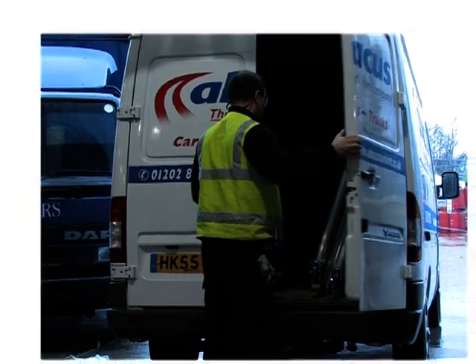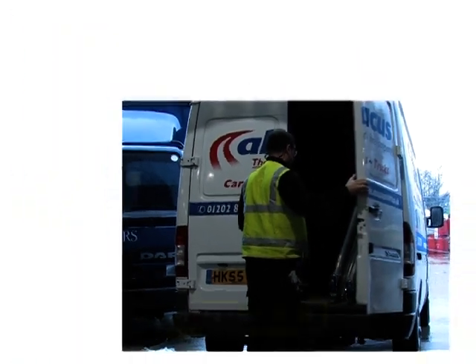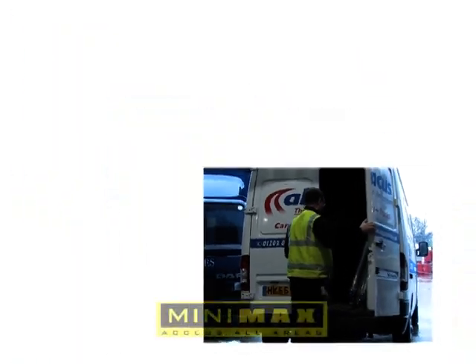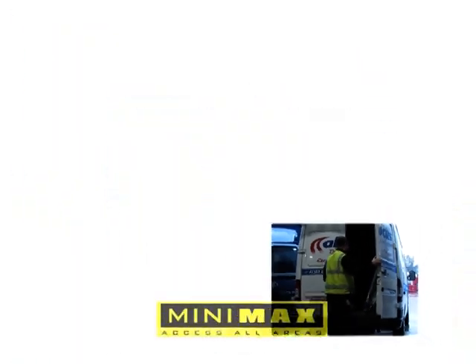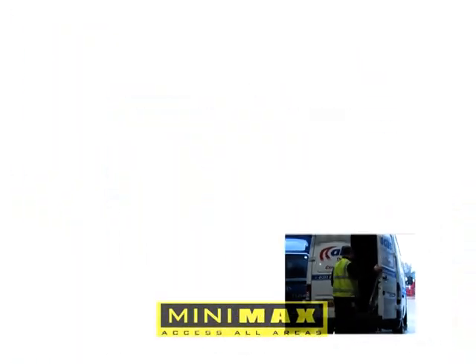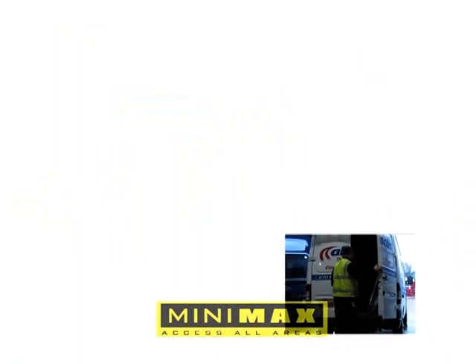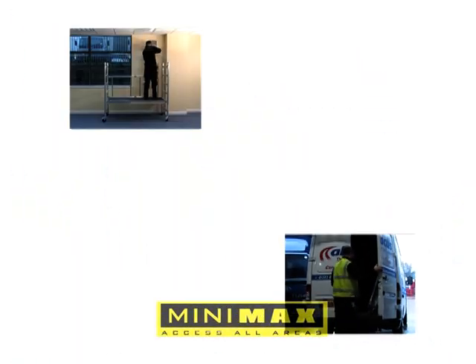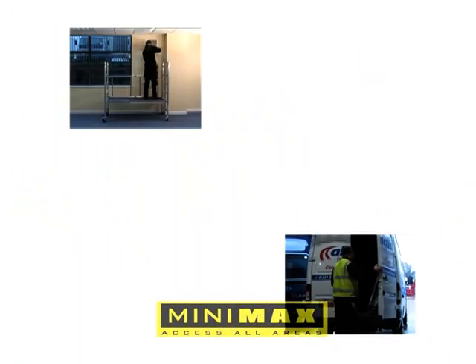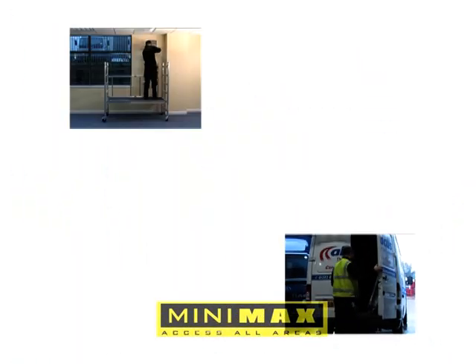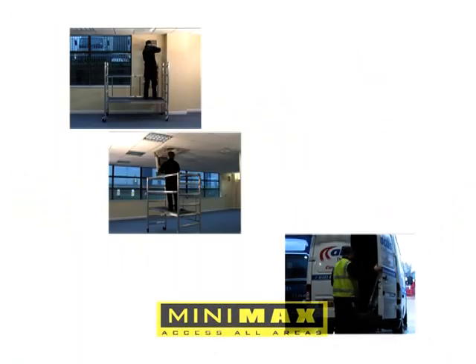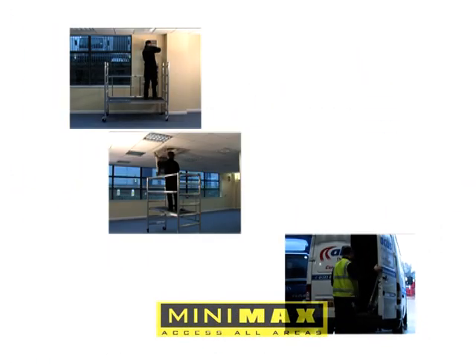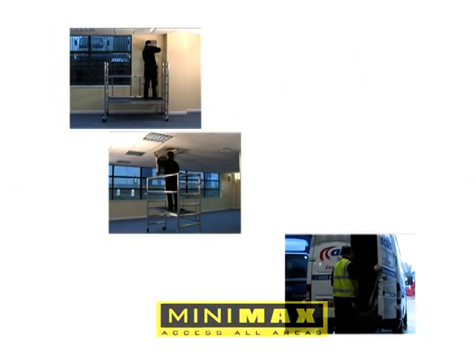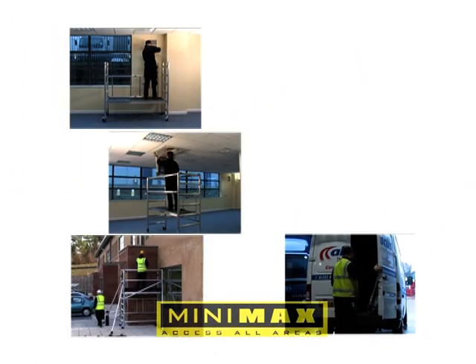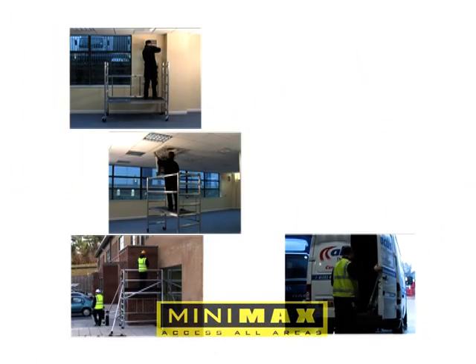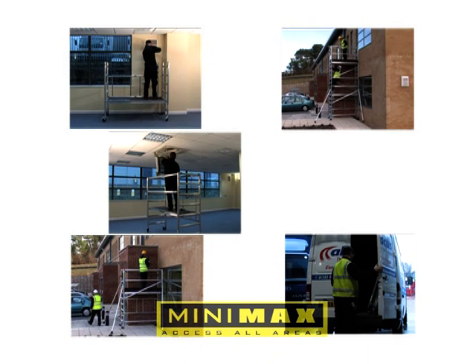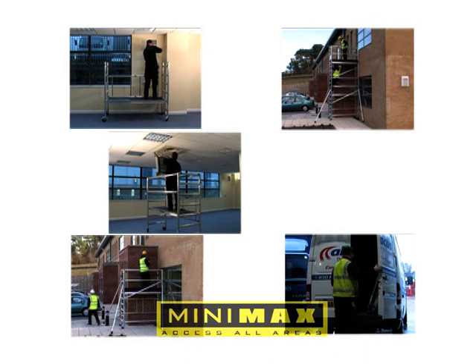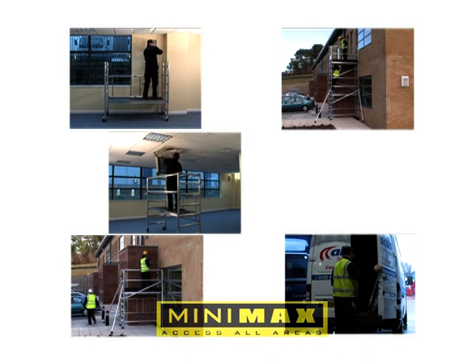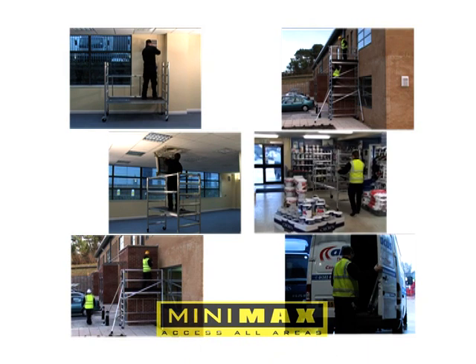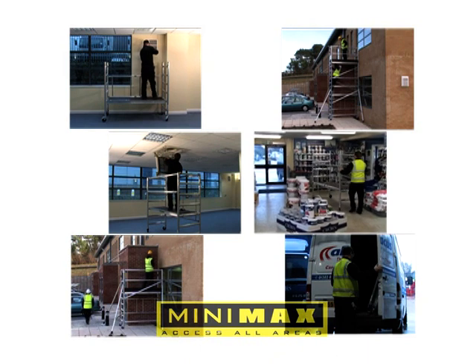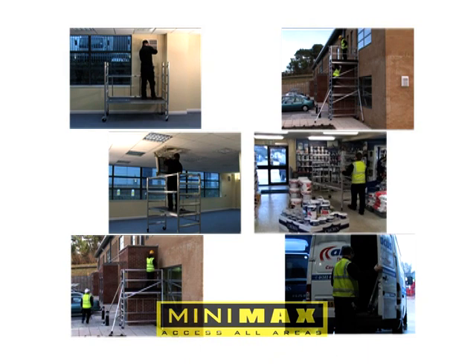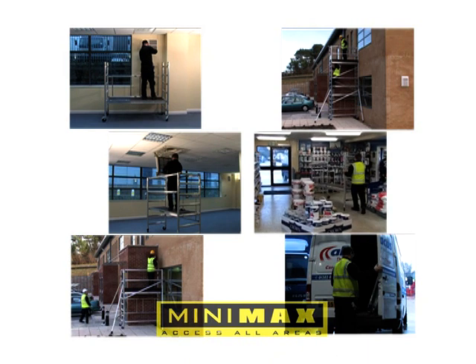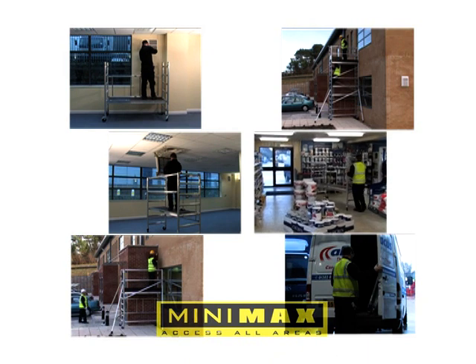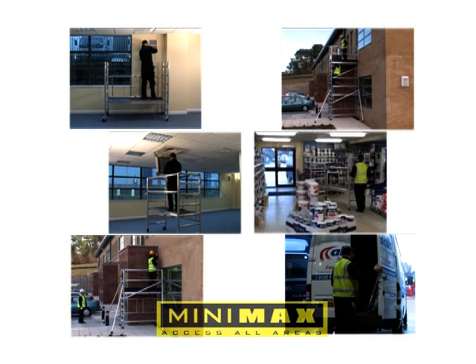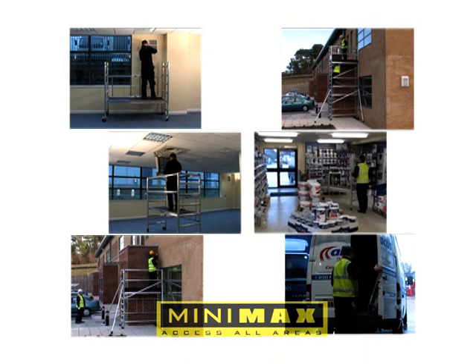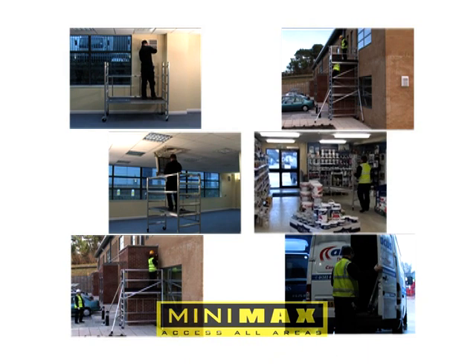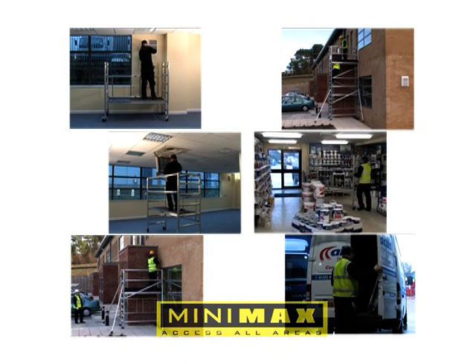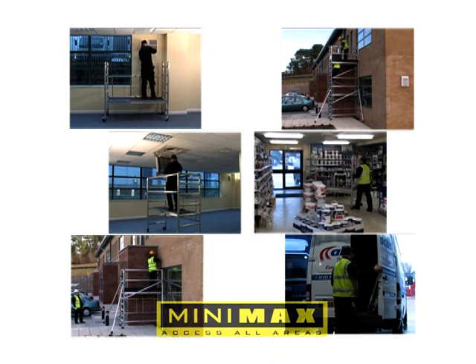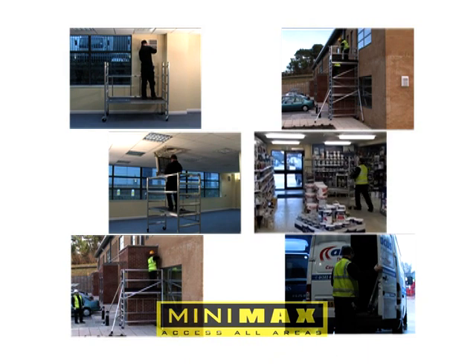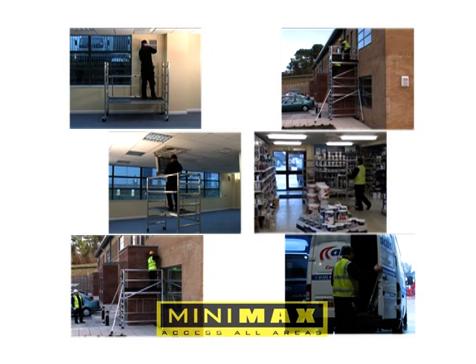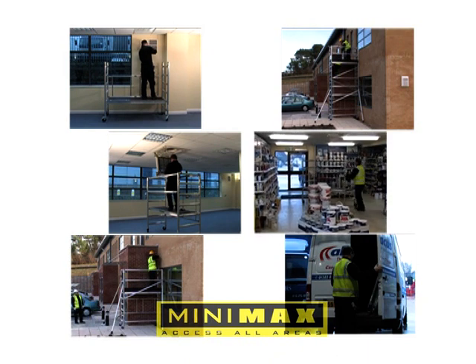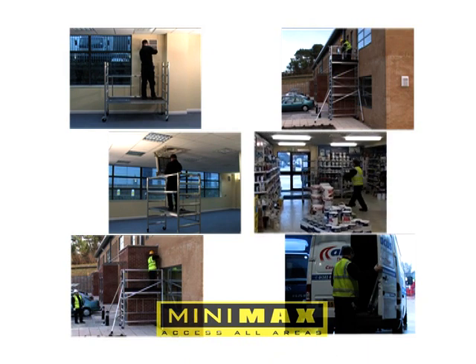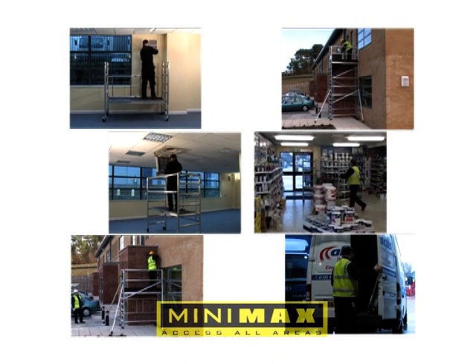Minimax — the lightweight, versatile tower system. Another innovative work-at-height solution from Youngman.